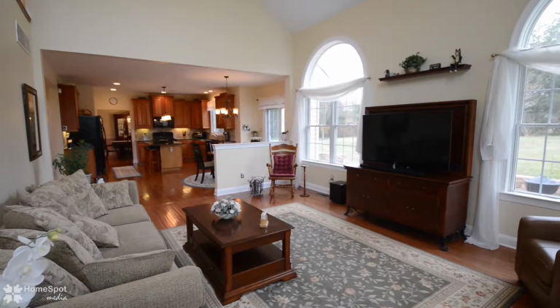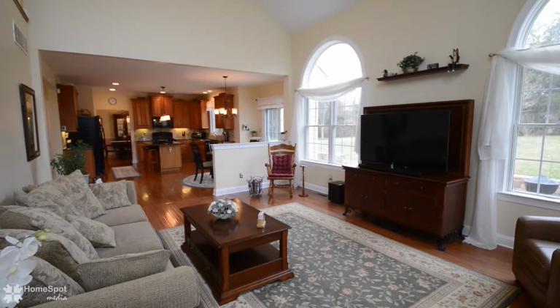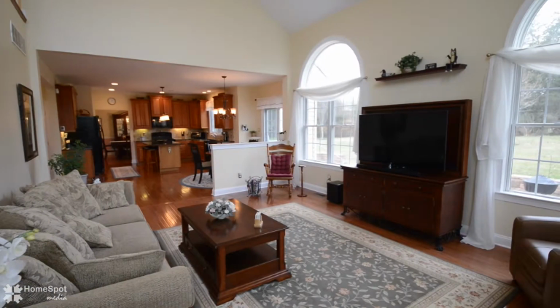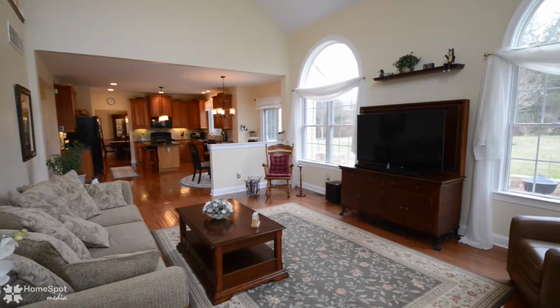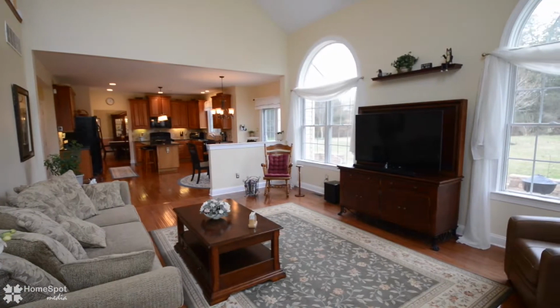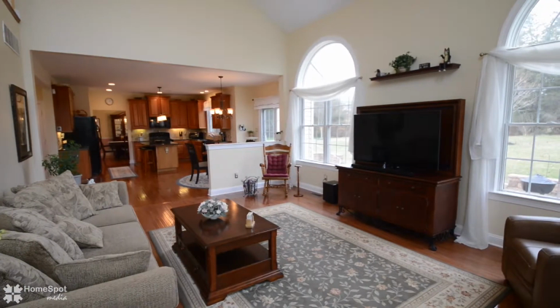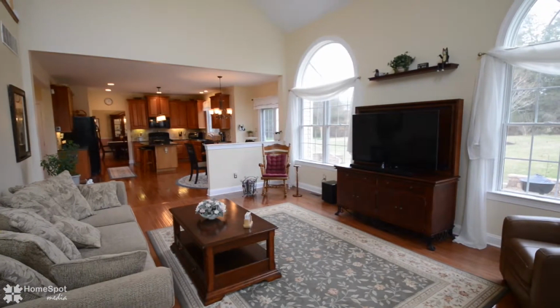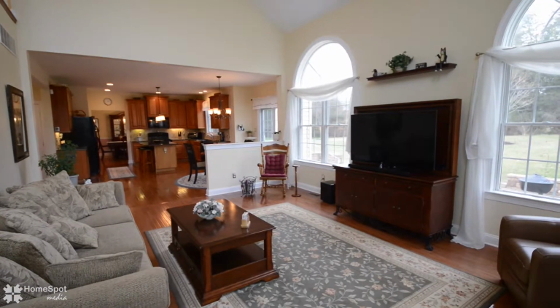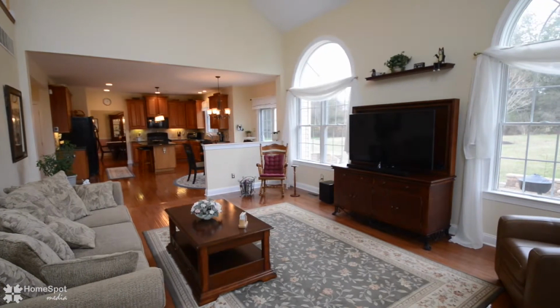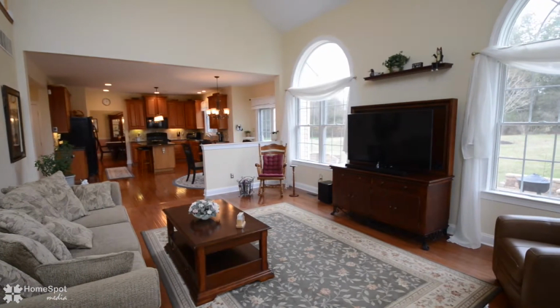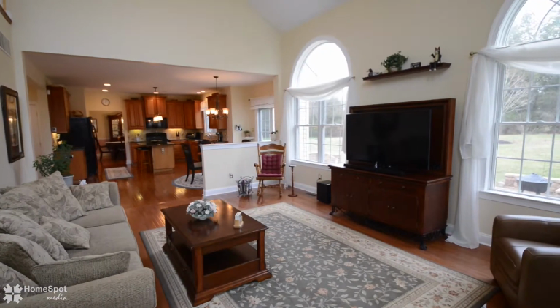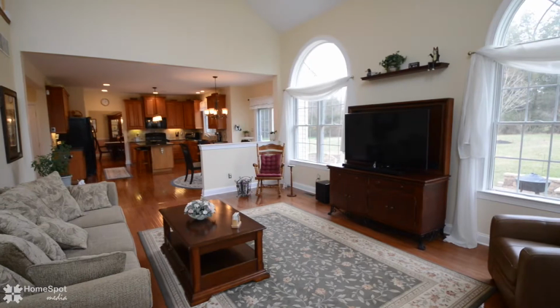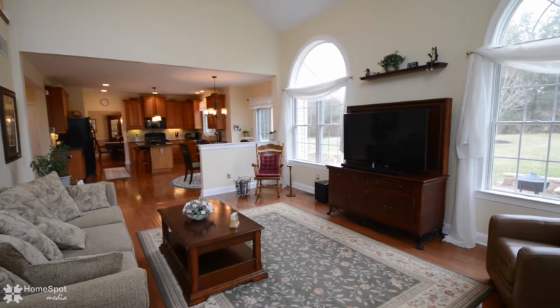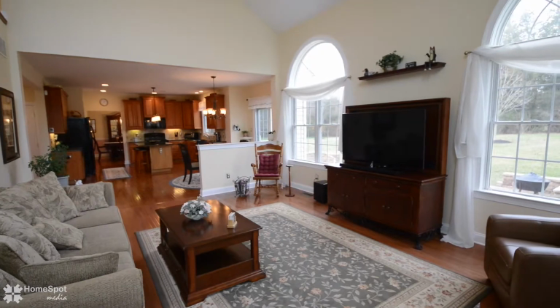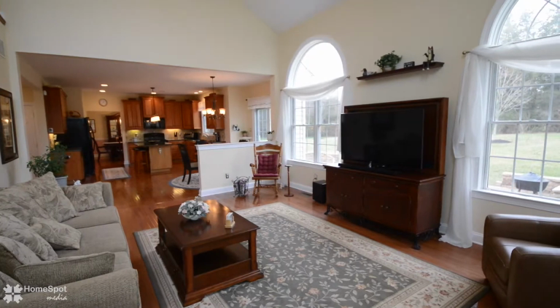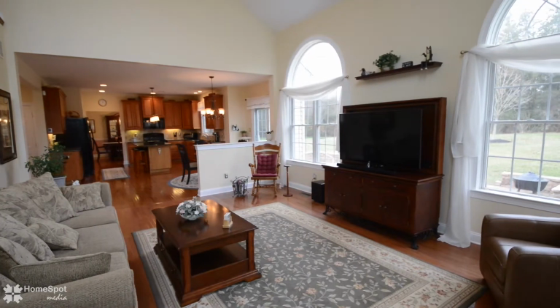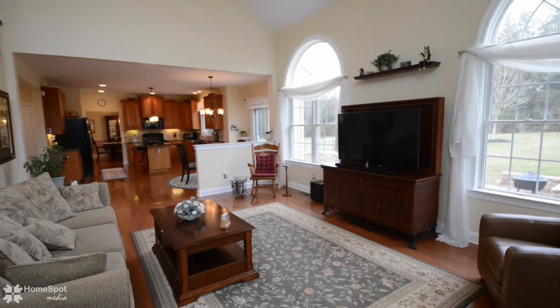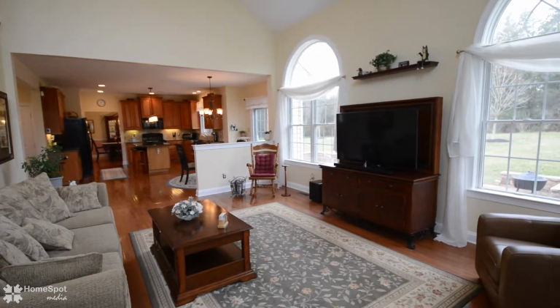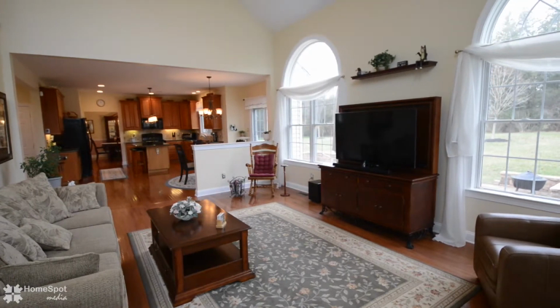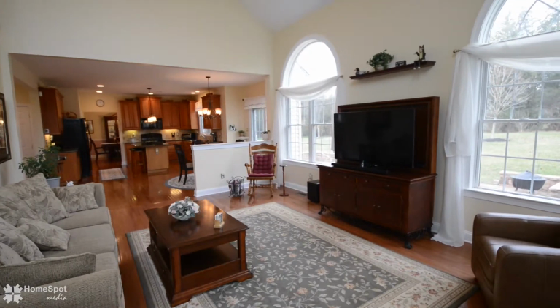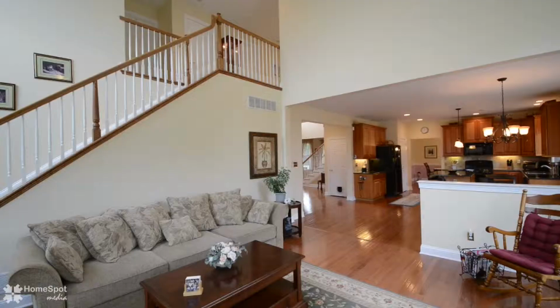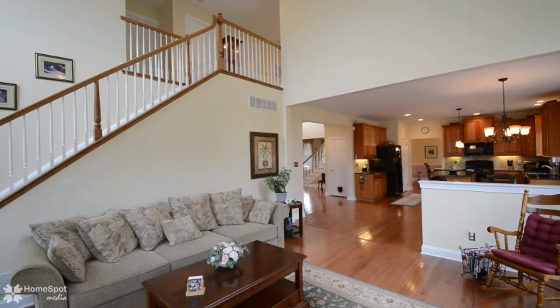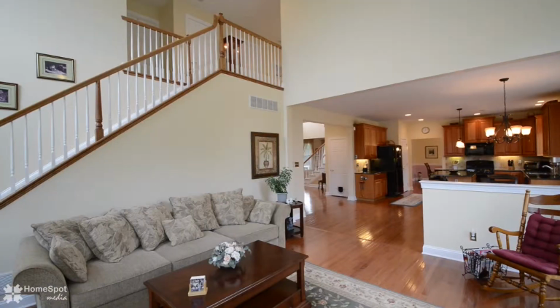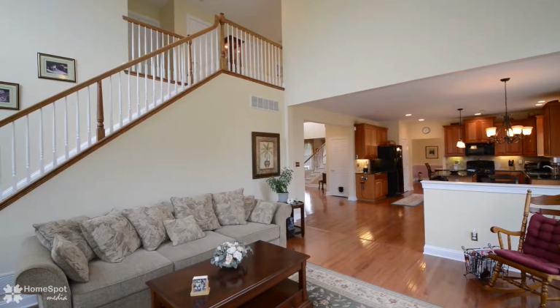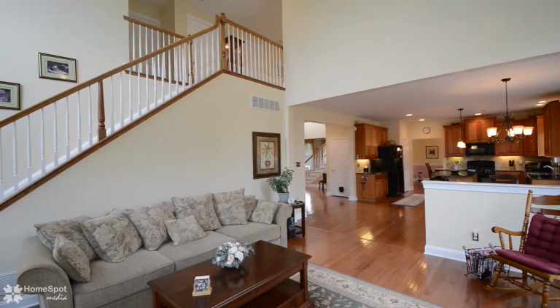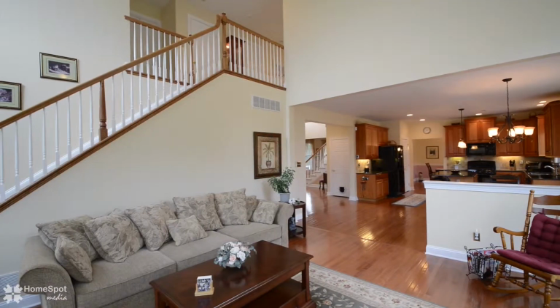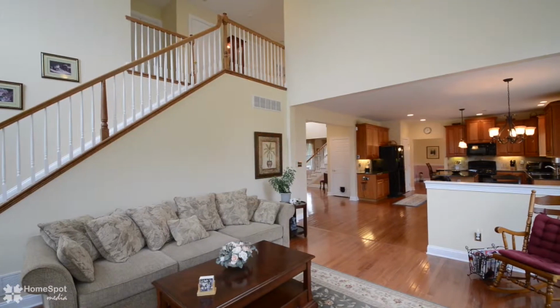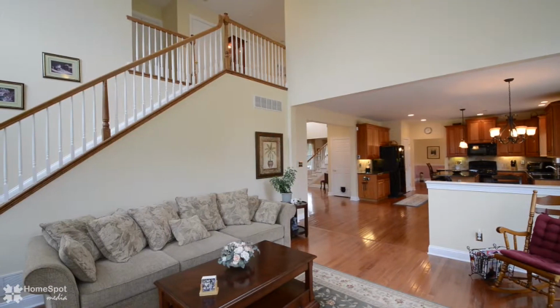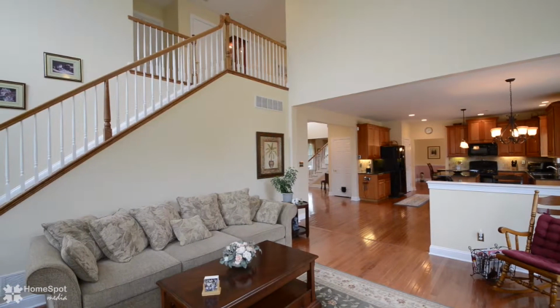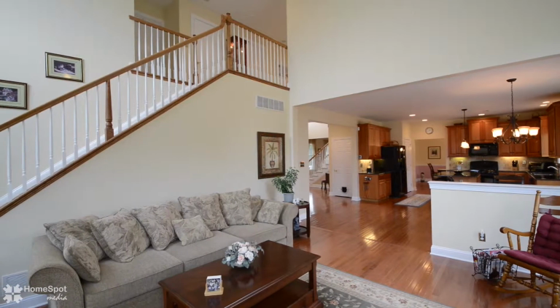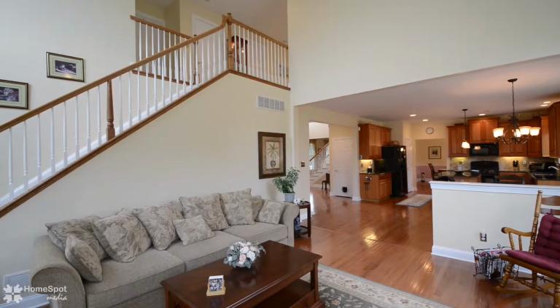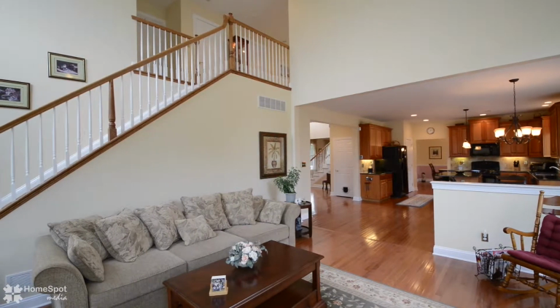The two-story great room features custom windows and a floor-to-ceiling stone fireplace surround.